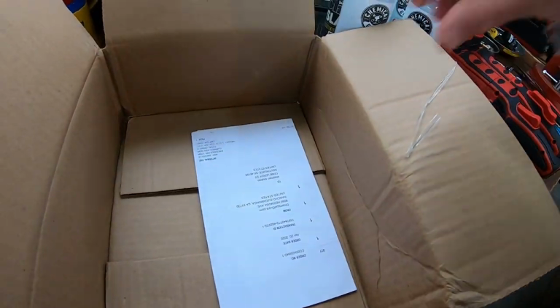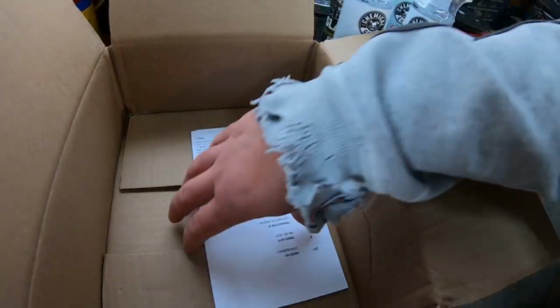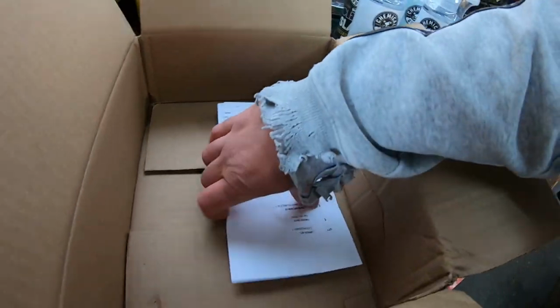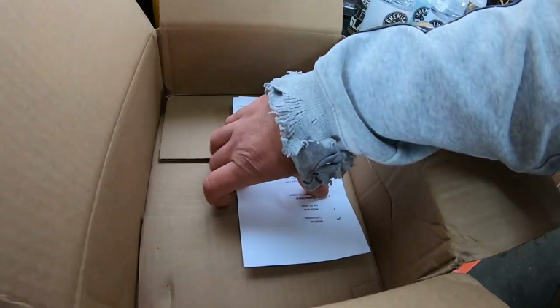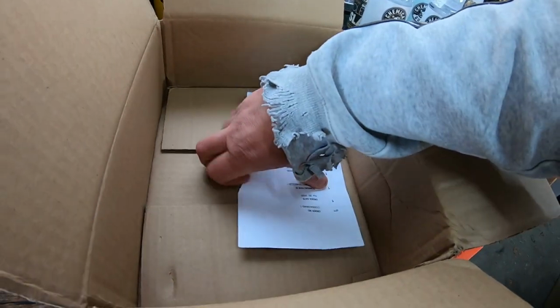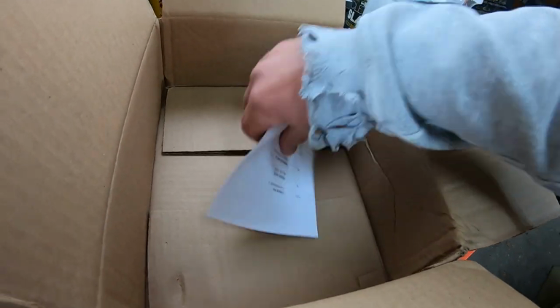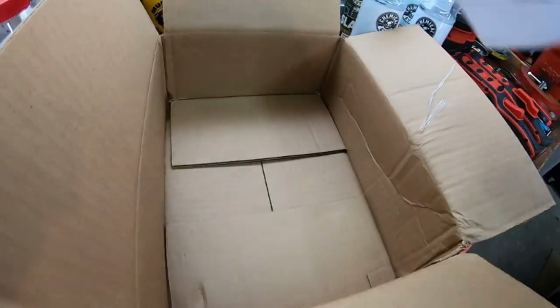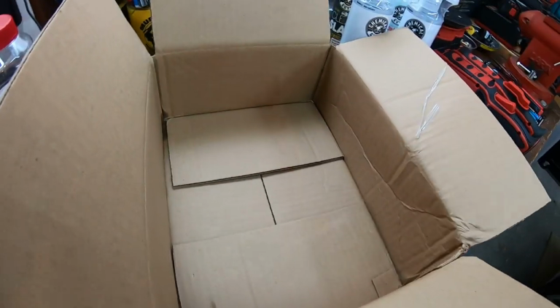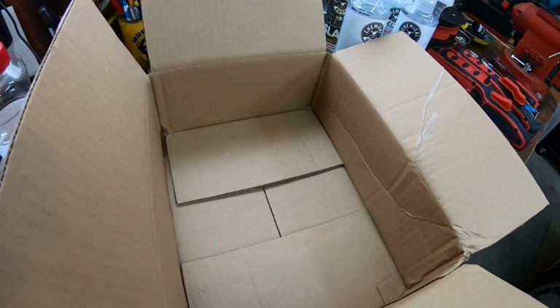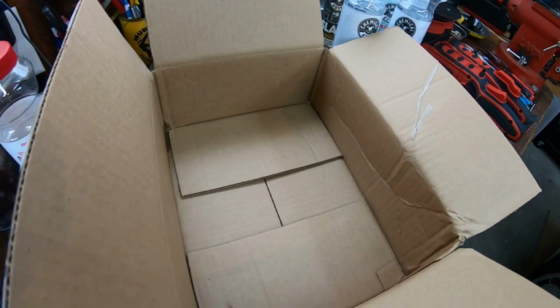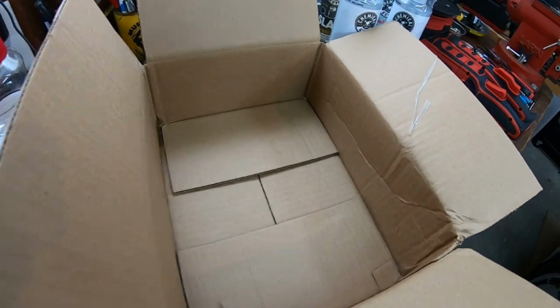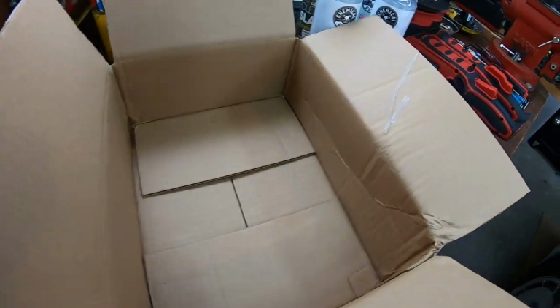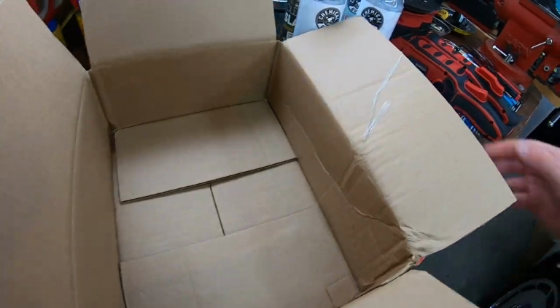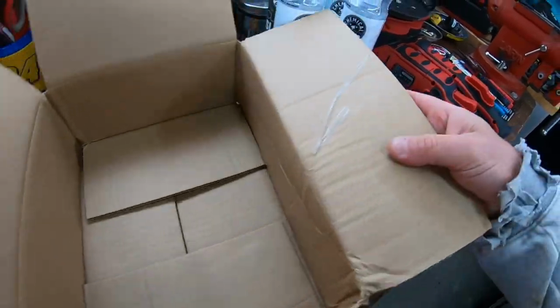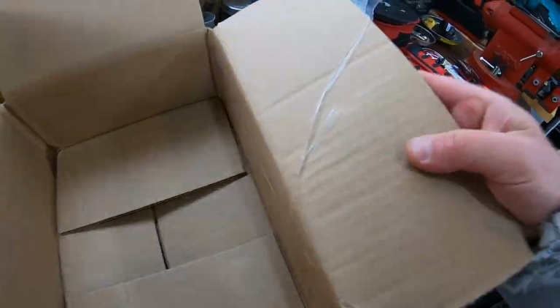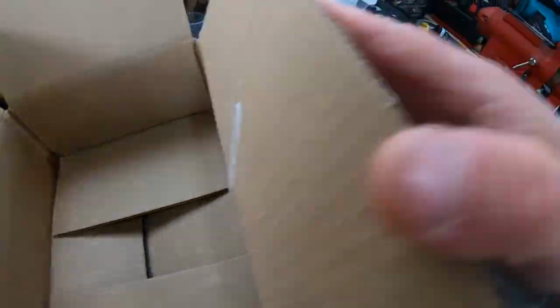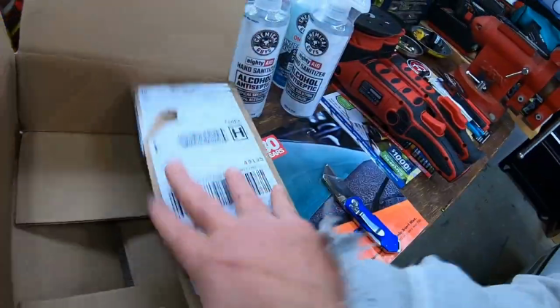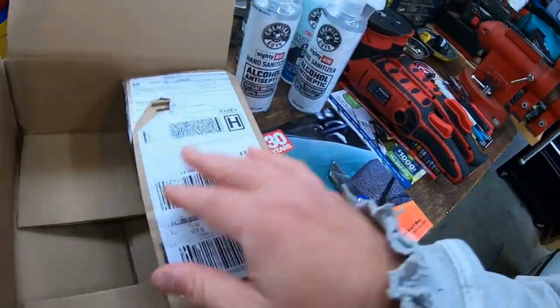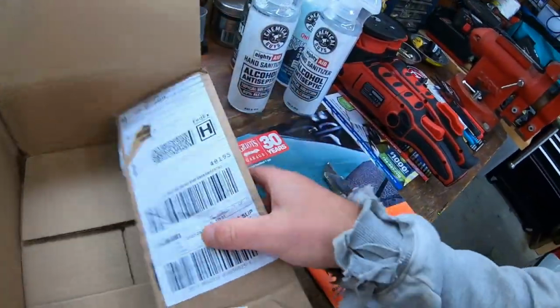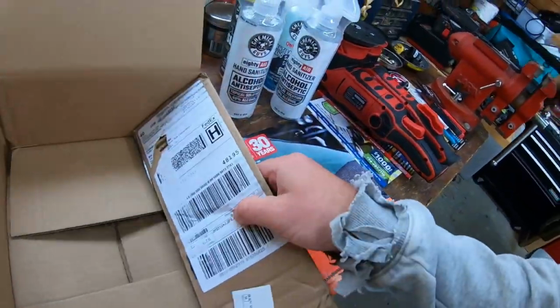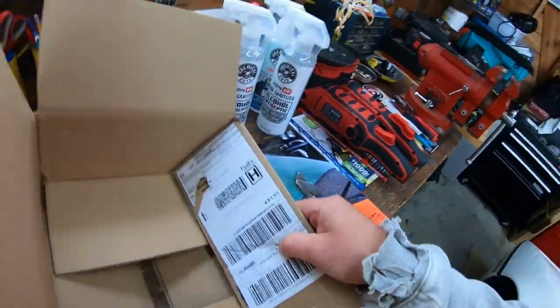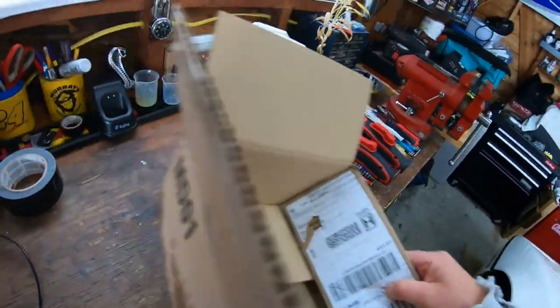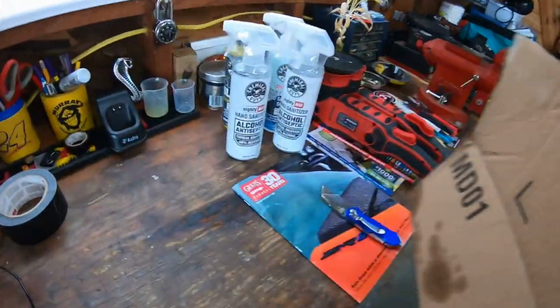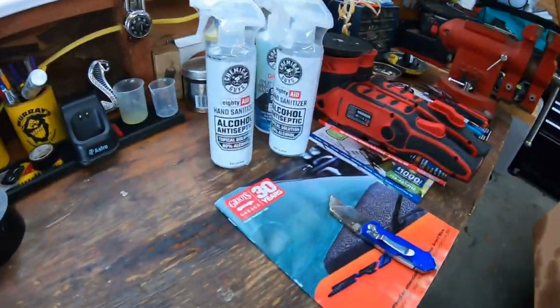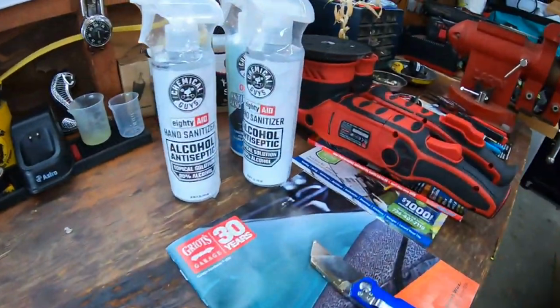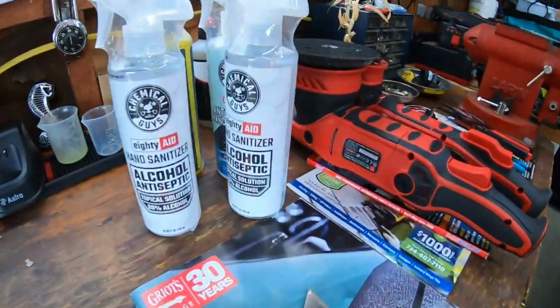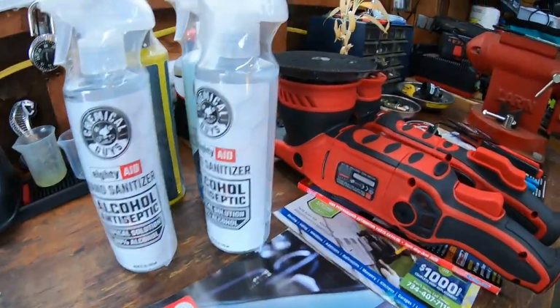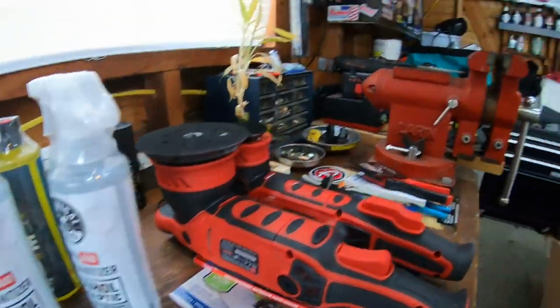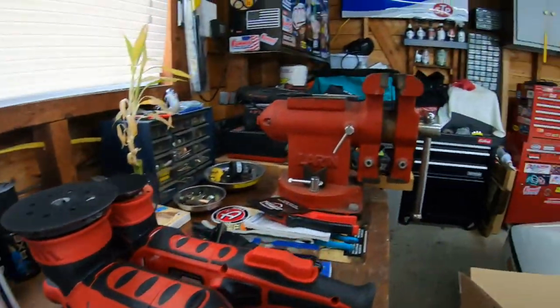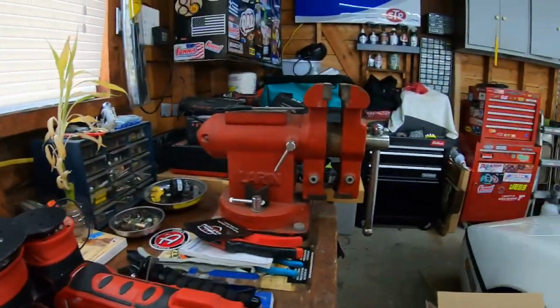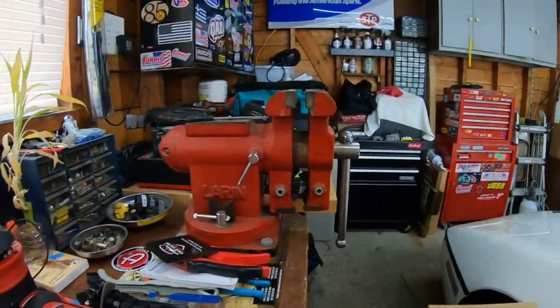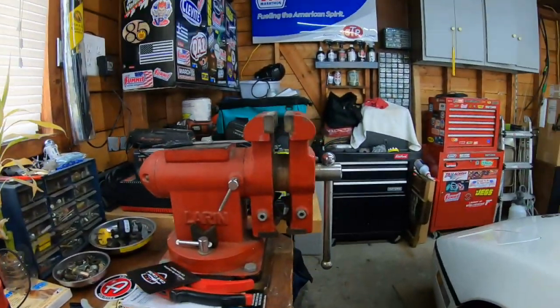So we got a couple things here. My garage is always a mess.